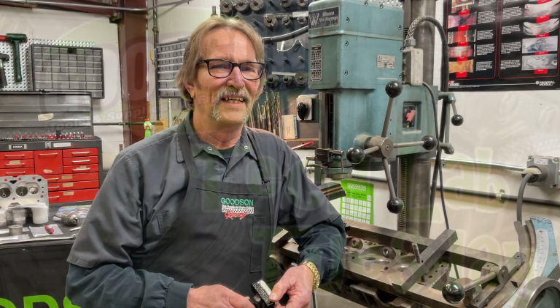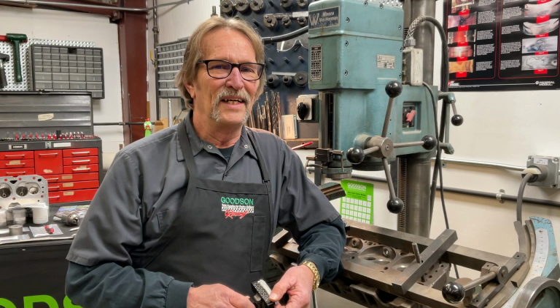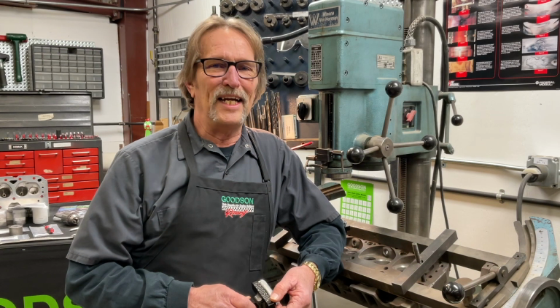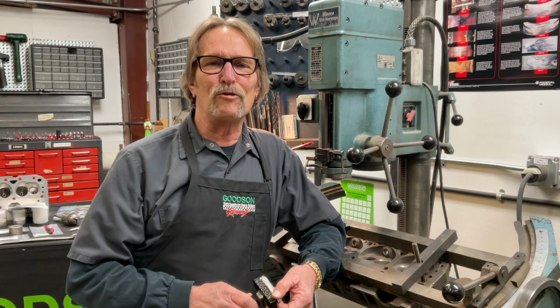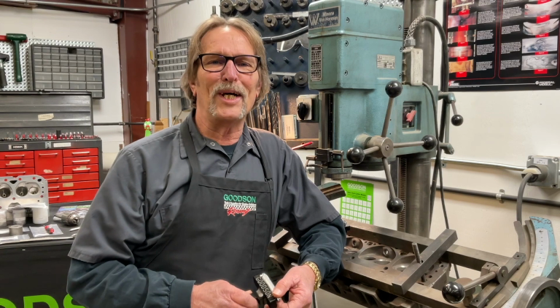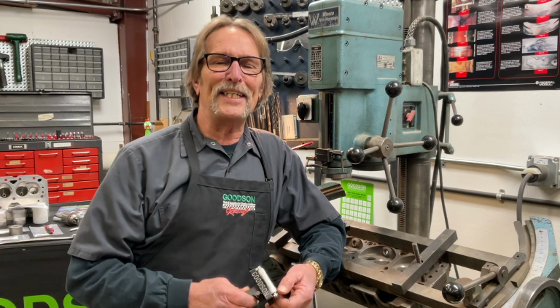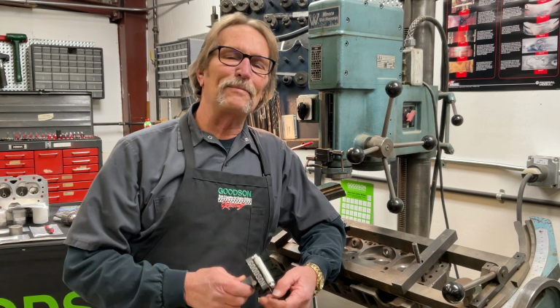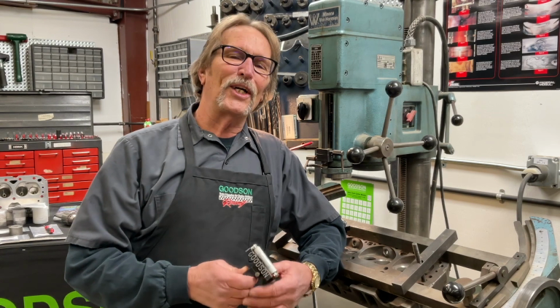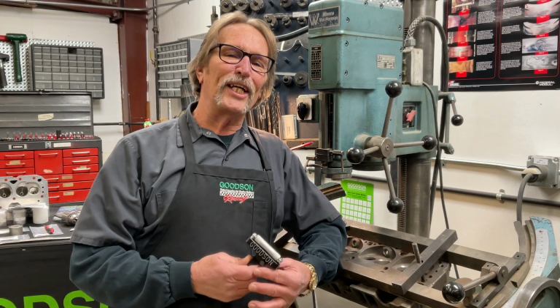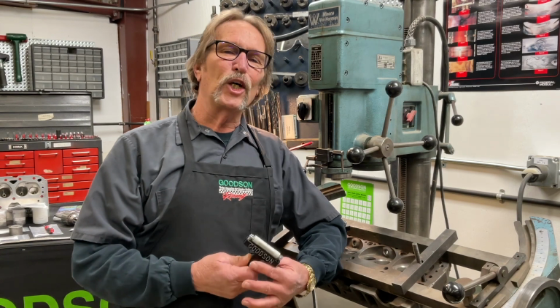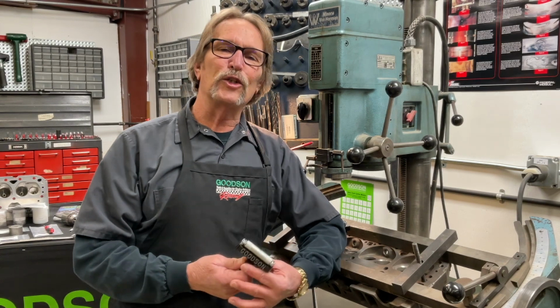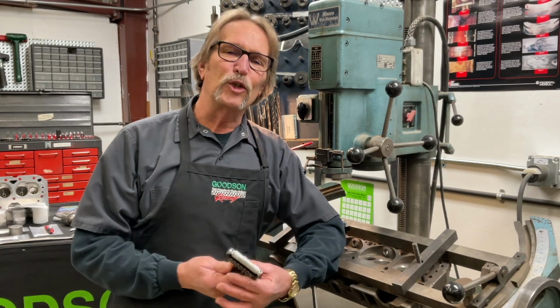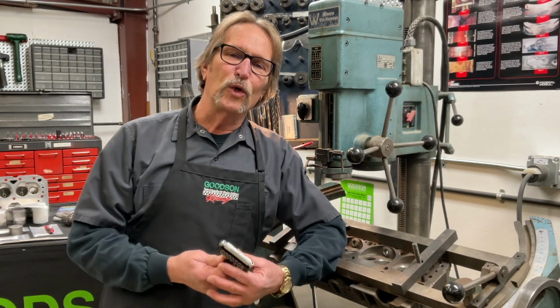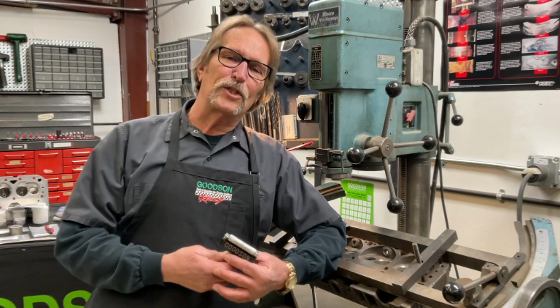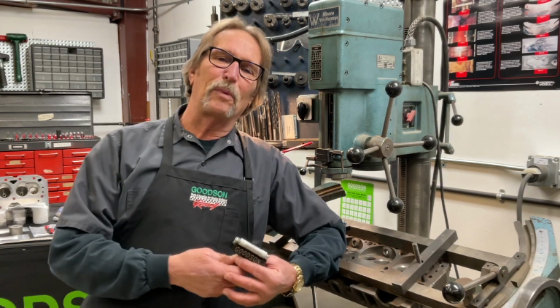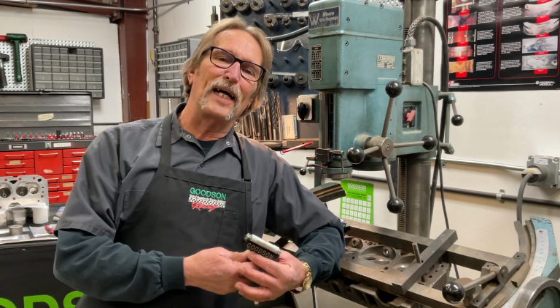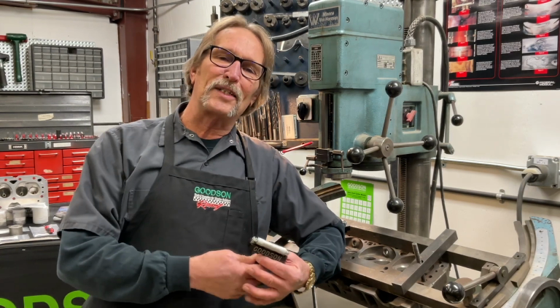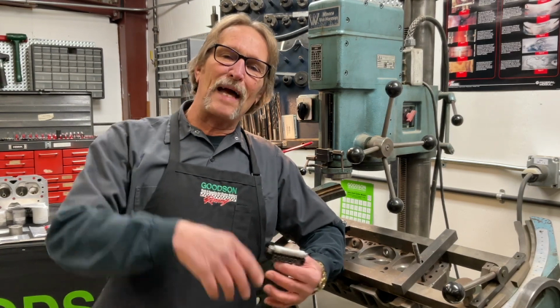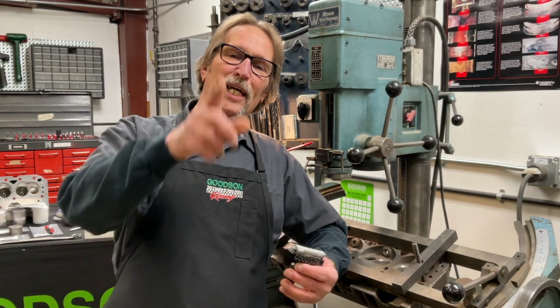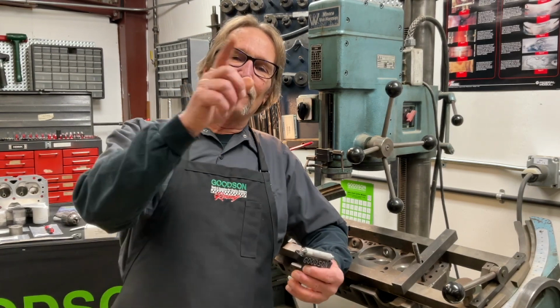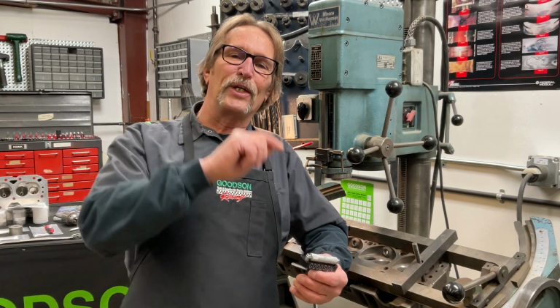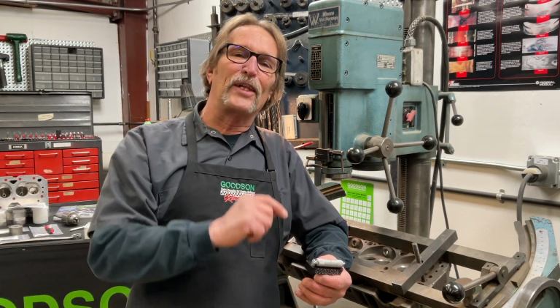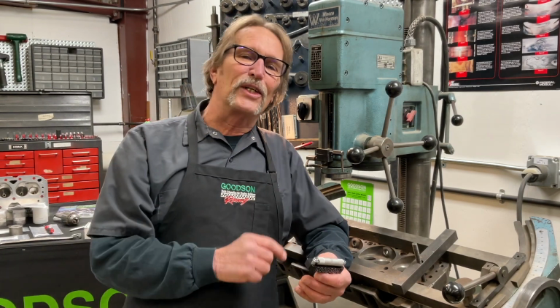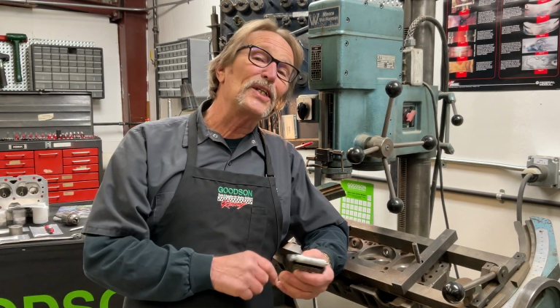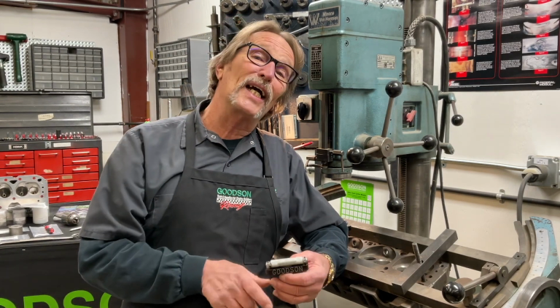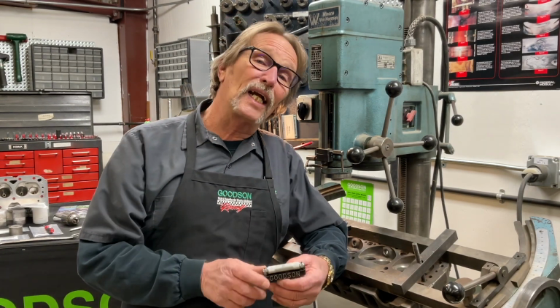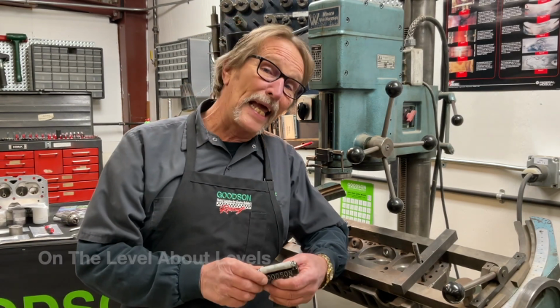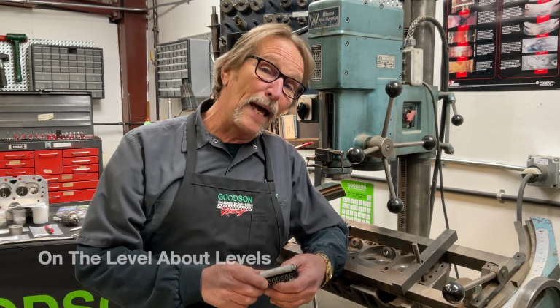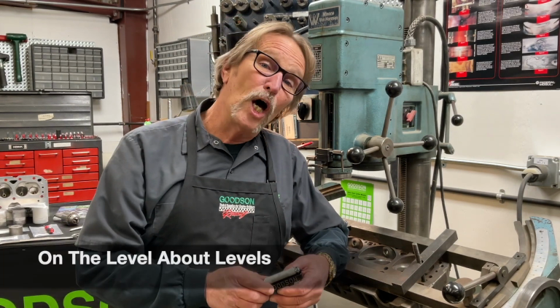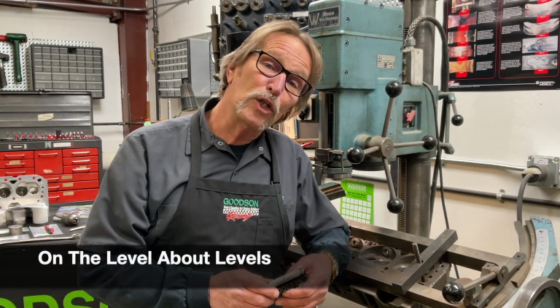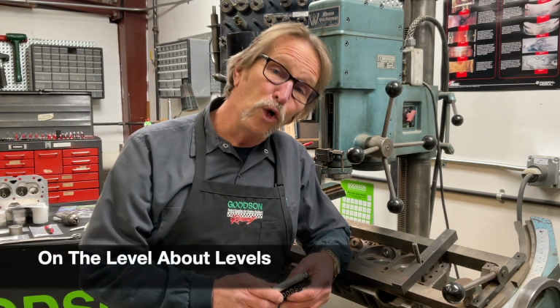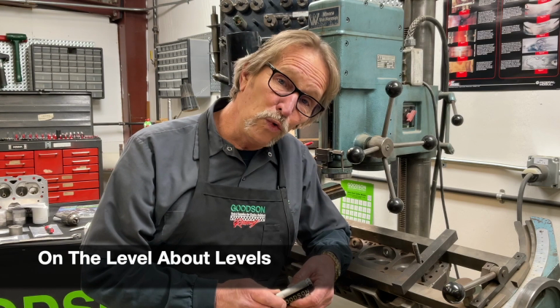Hey everybody, Dave Monahan, Goodson Tools and Supplies. It's time again for another Tech Lab Tuesday.